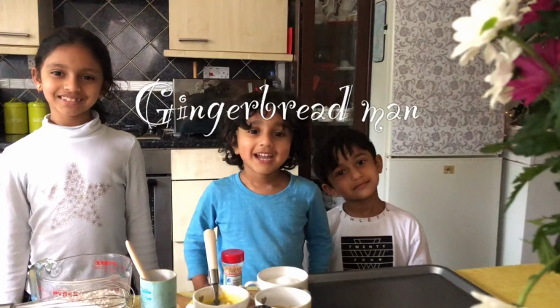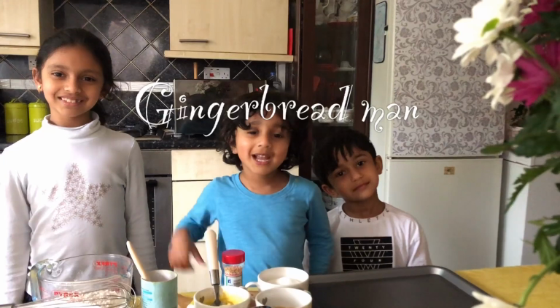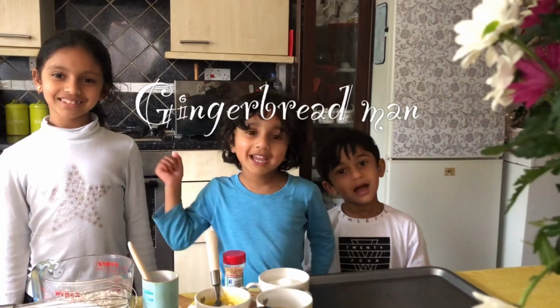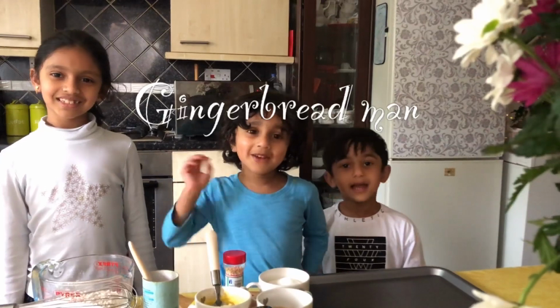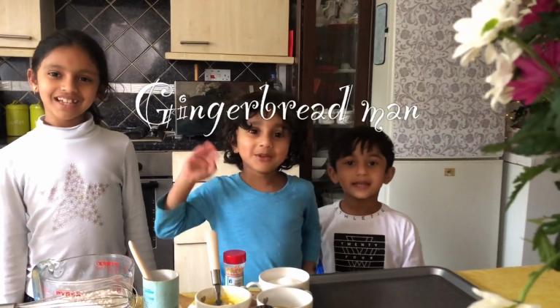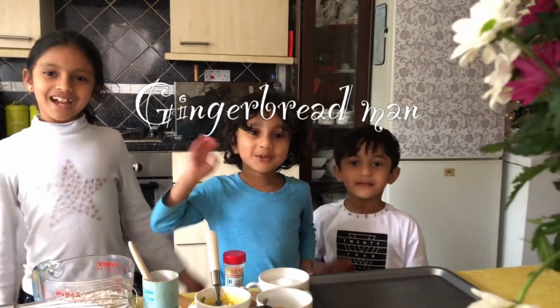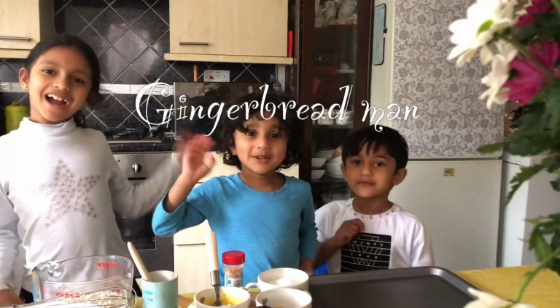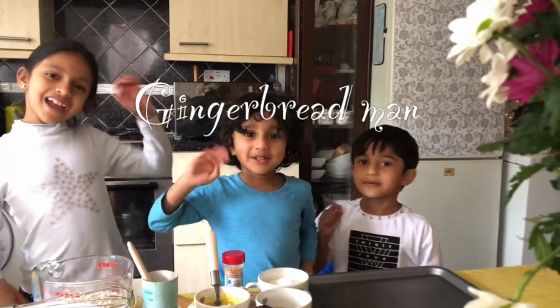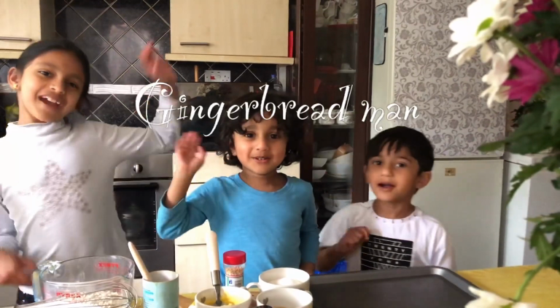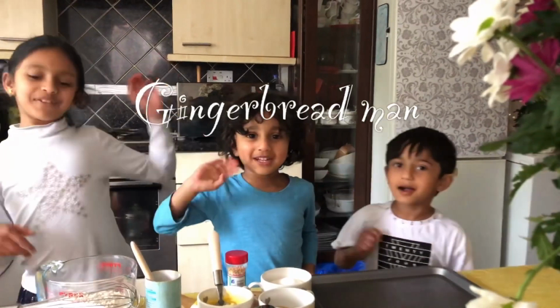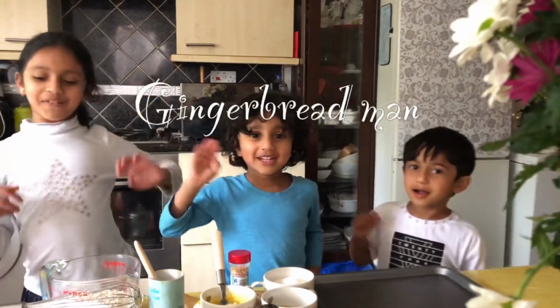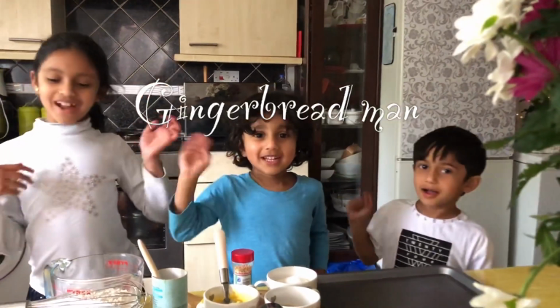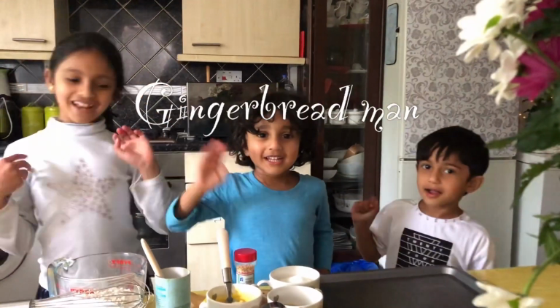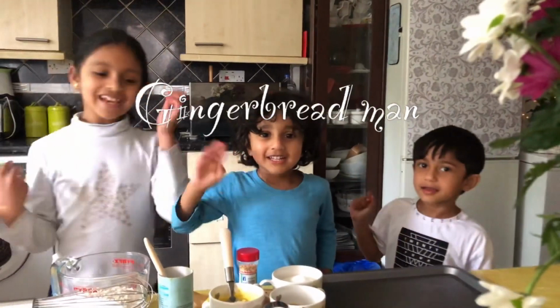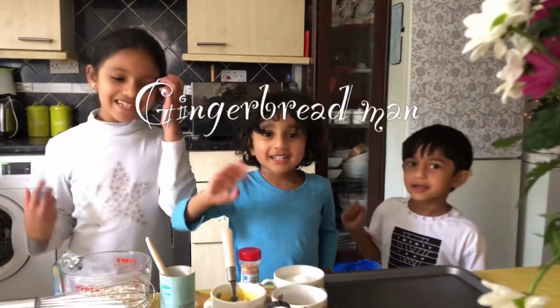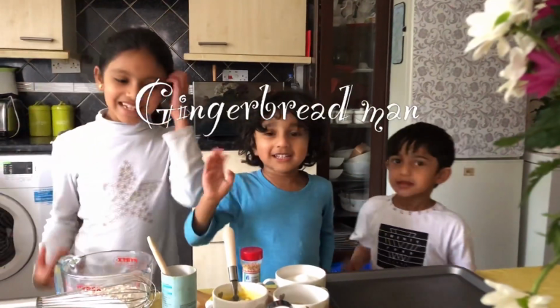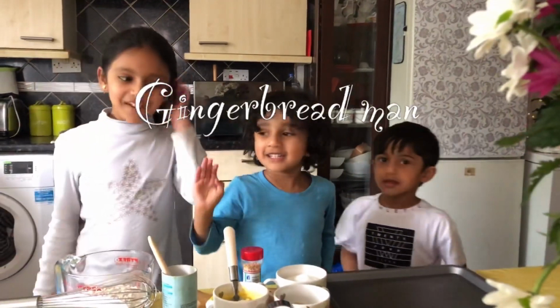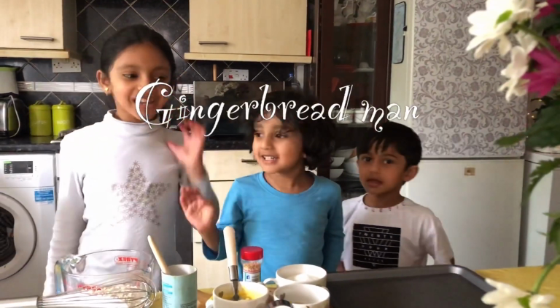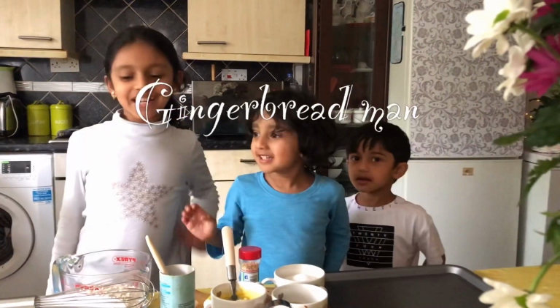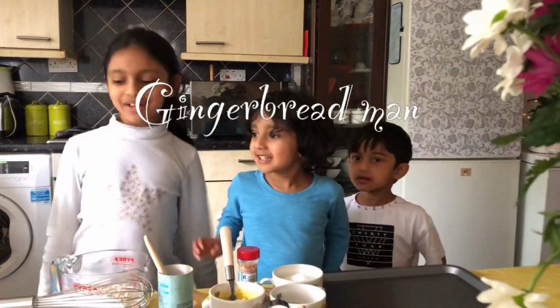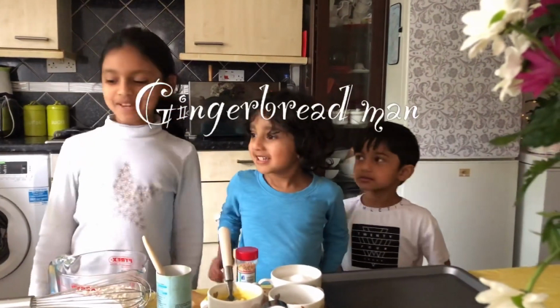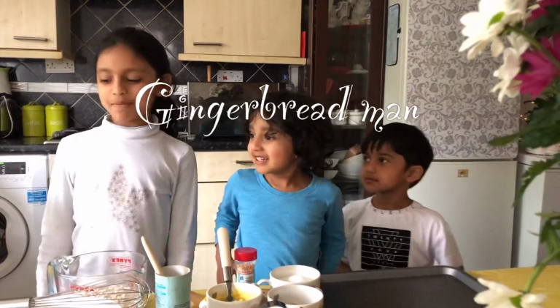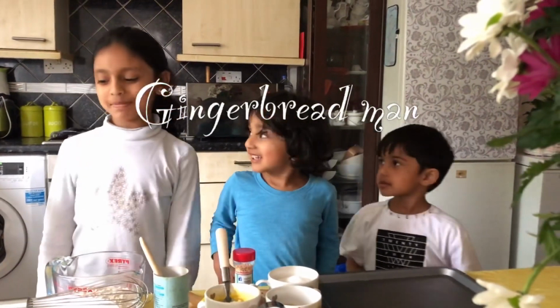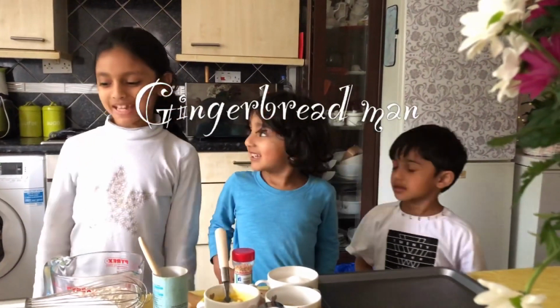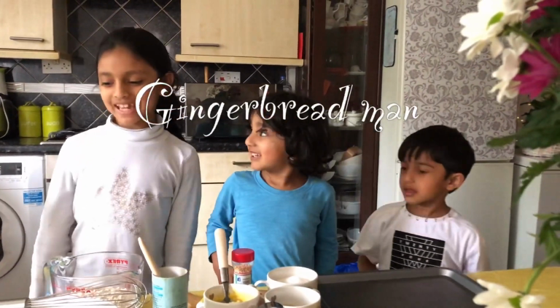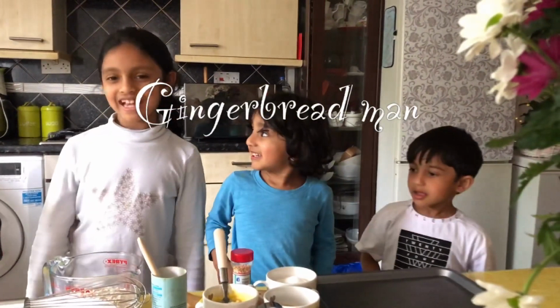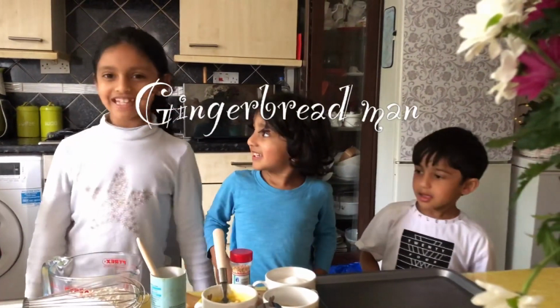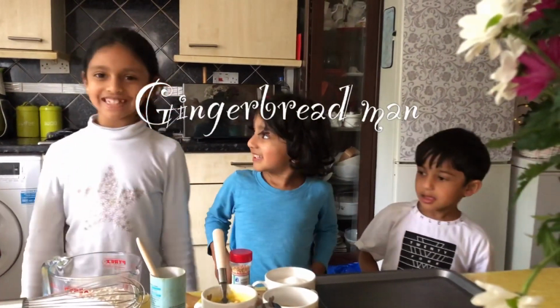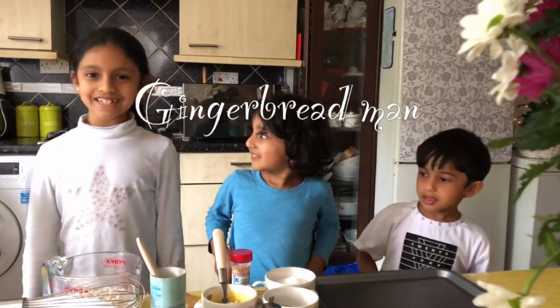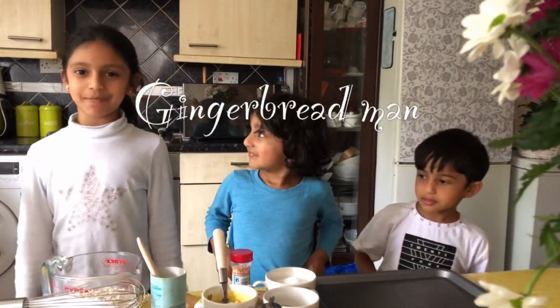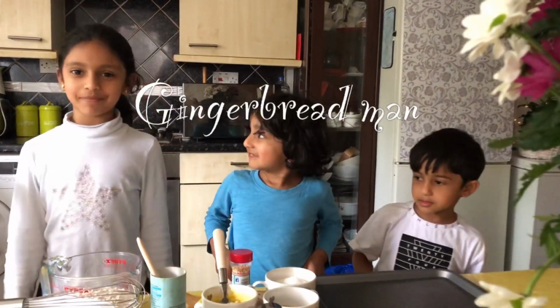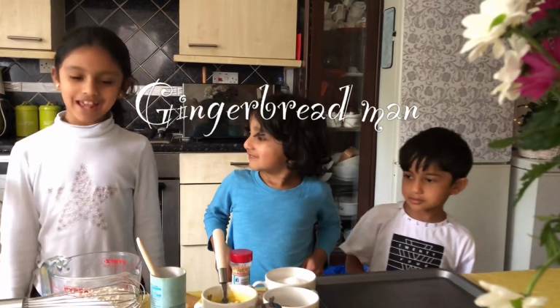Hi everyone. Today we are going to be making a gingerbread man.